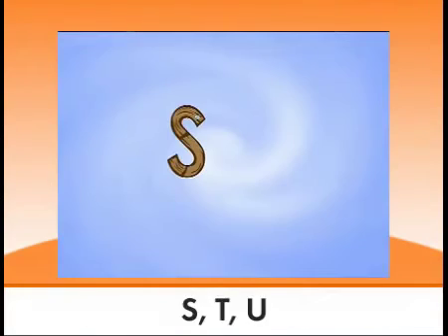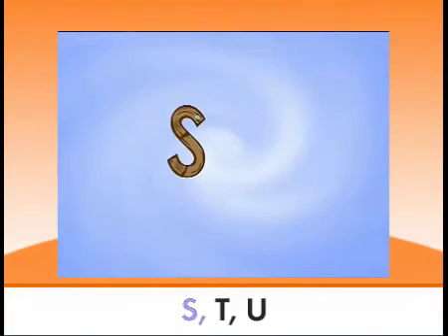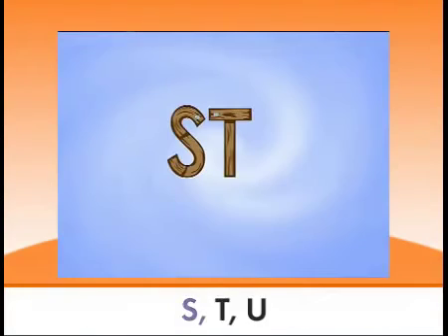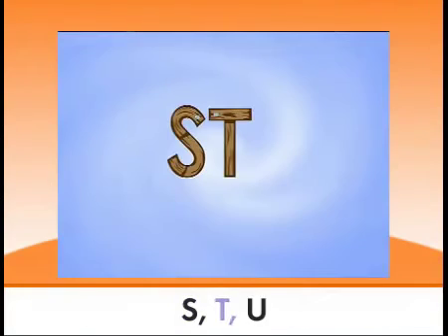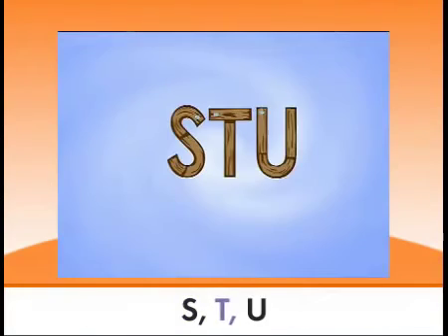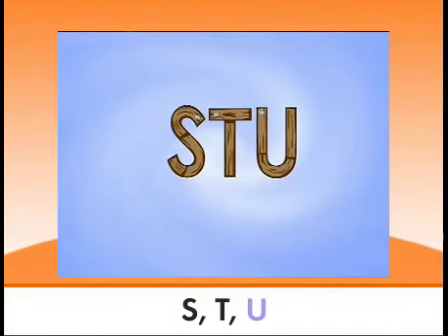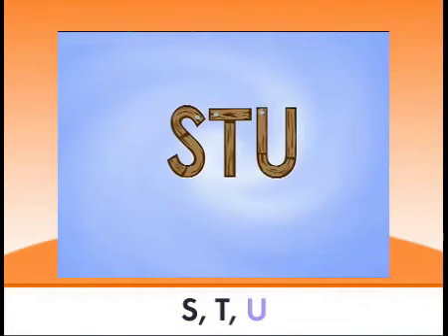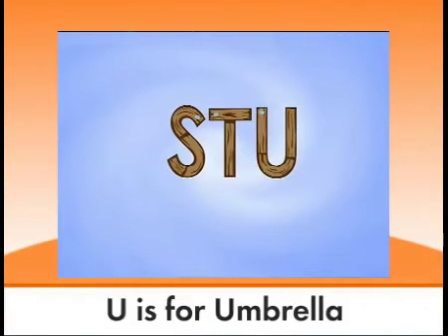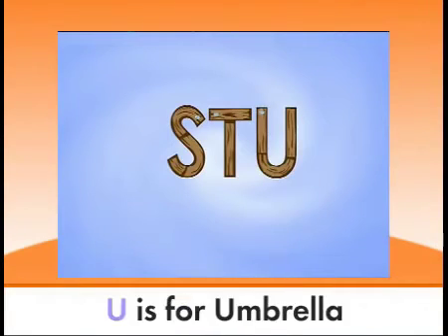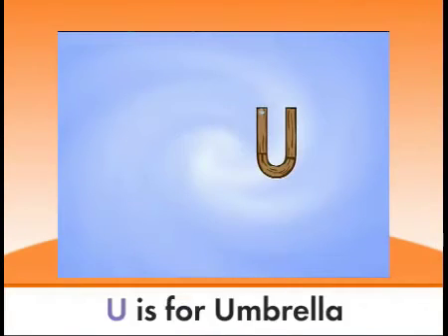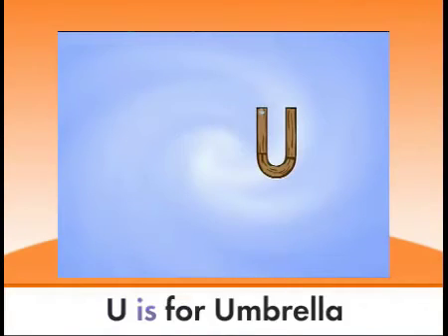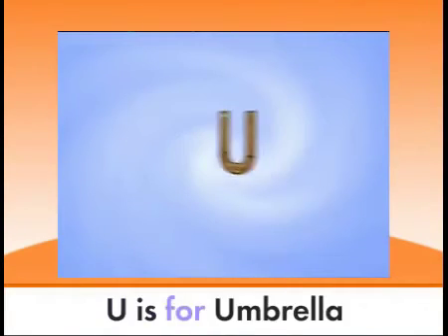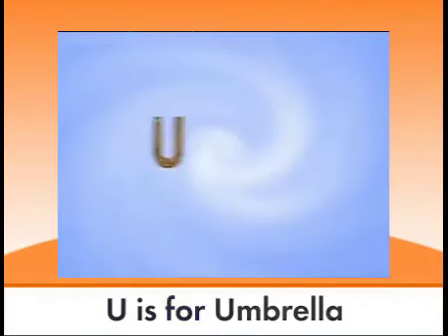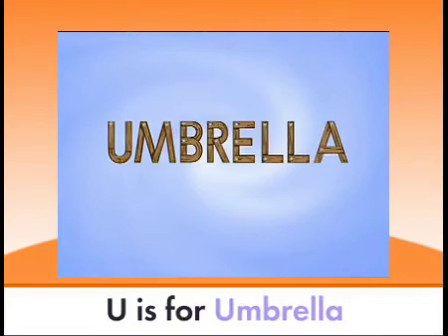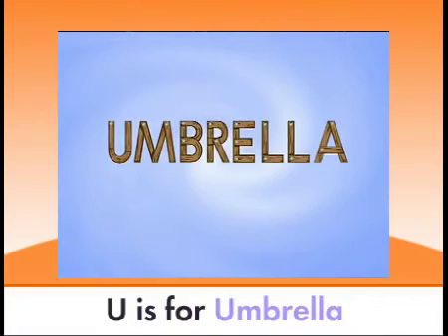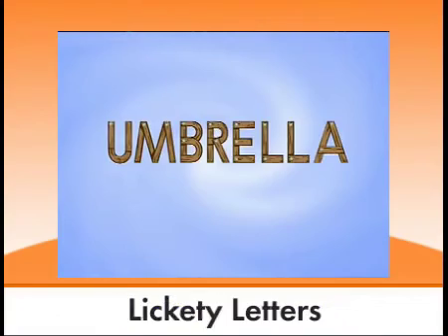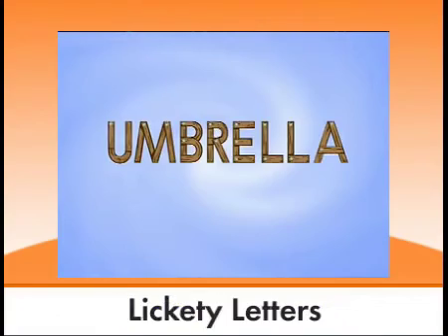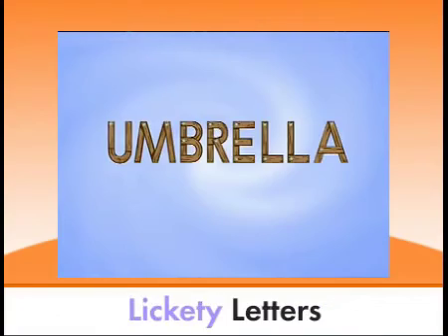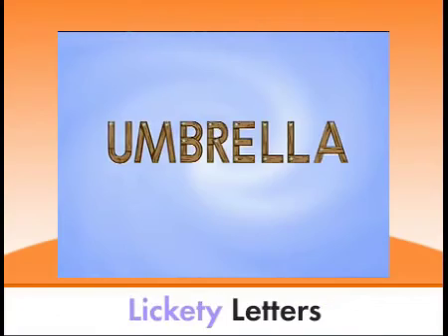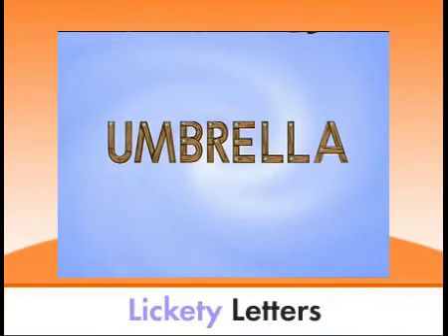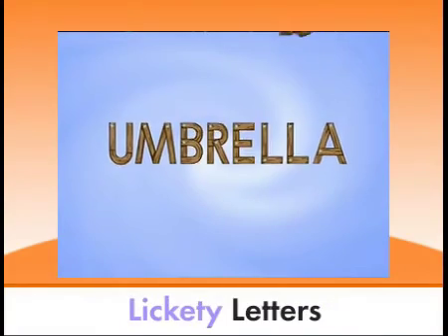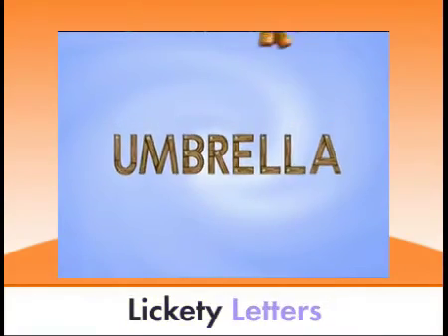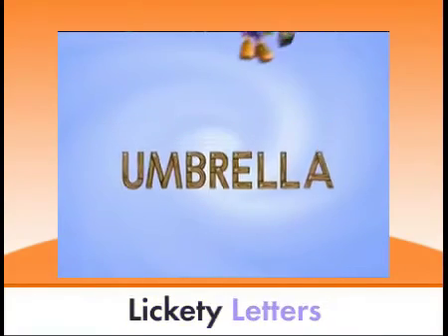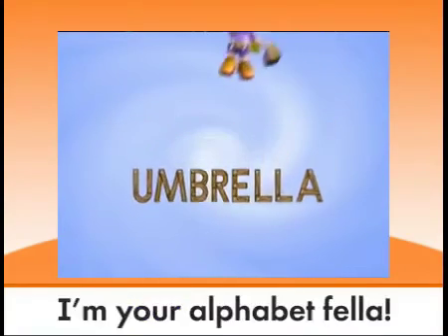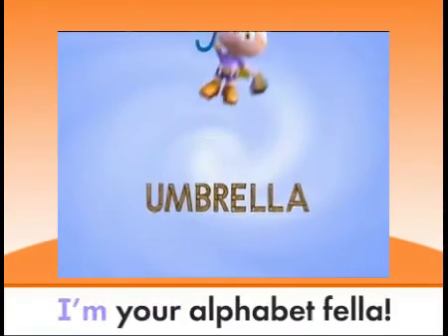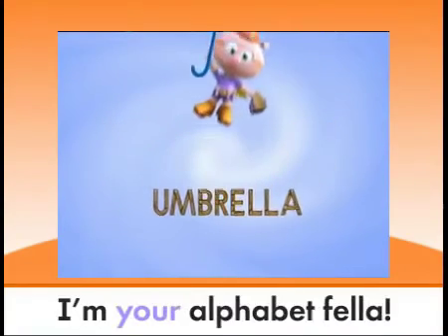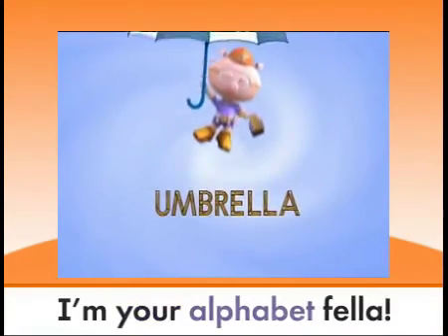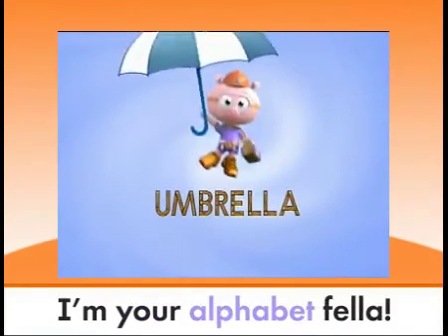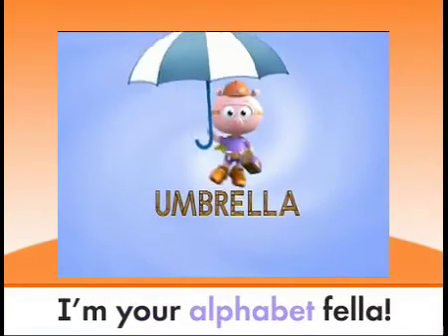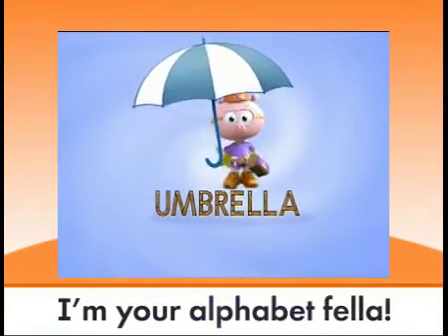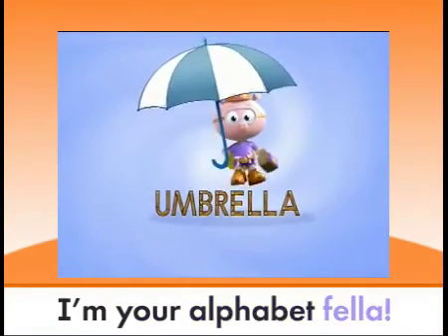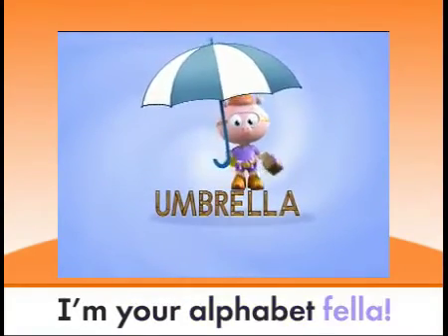S, T, U is for umbrella. Lickety letters, I'm your alphabet fella!